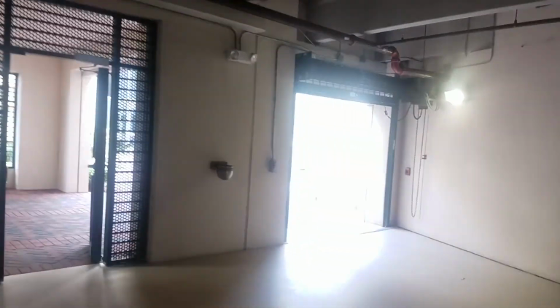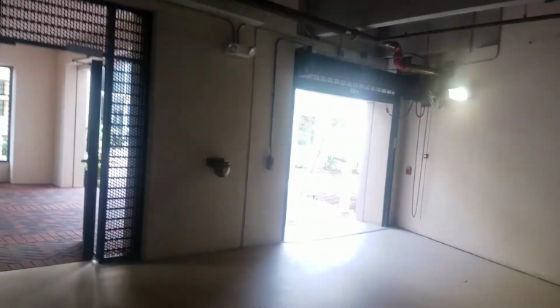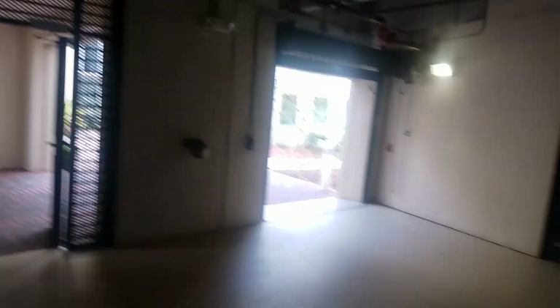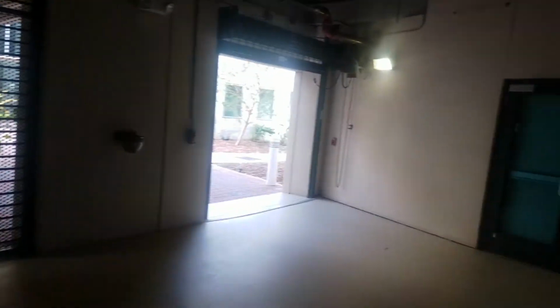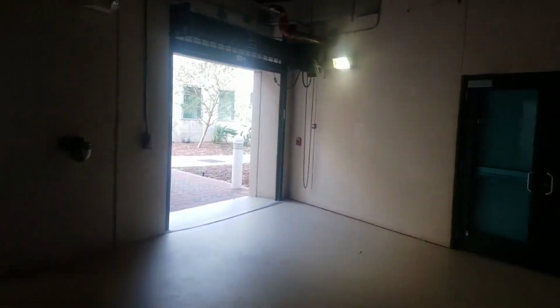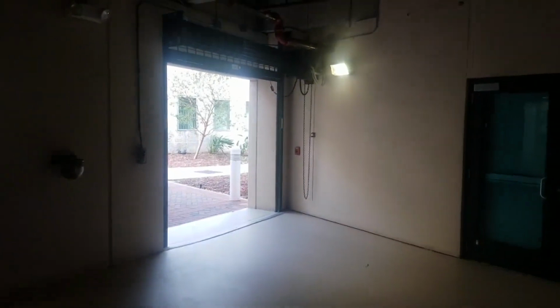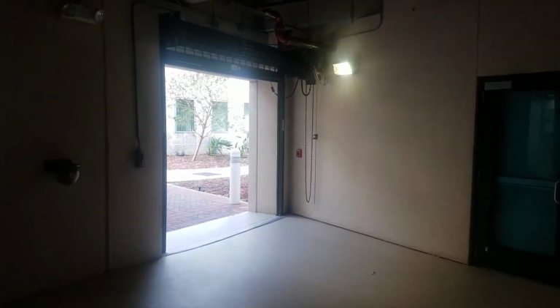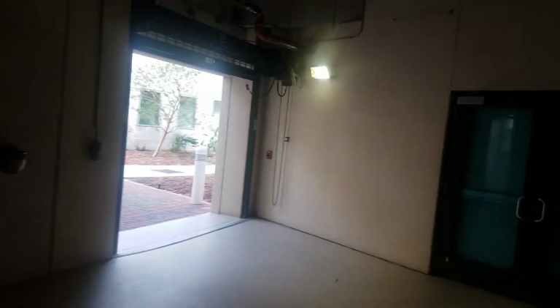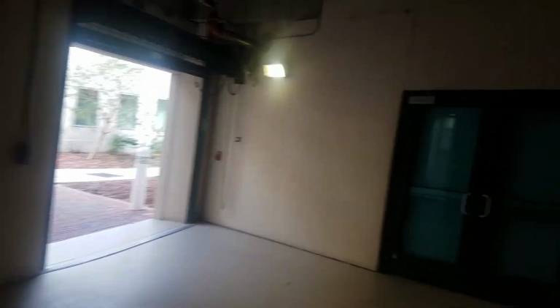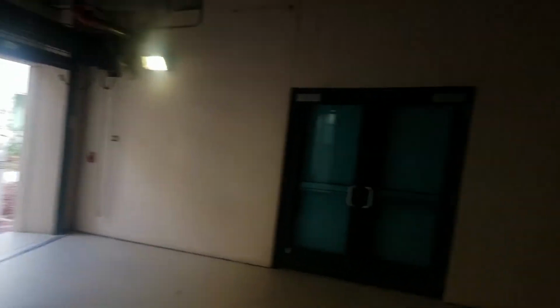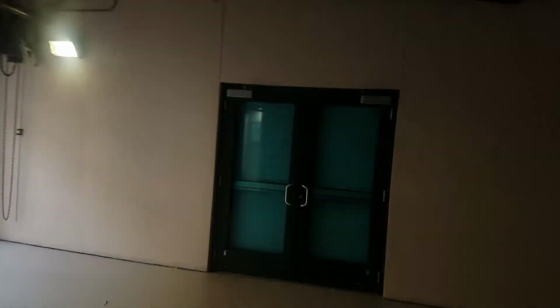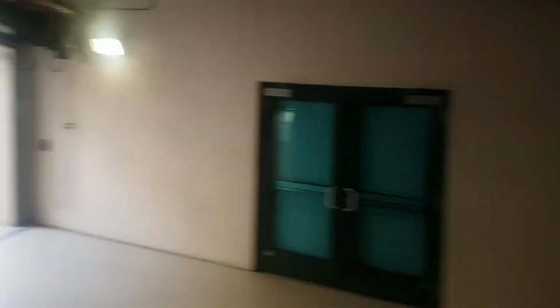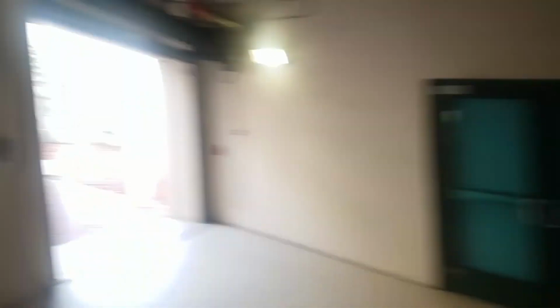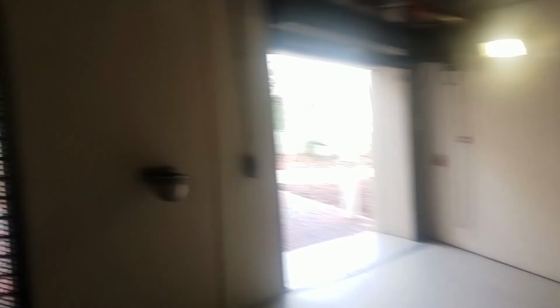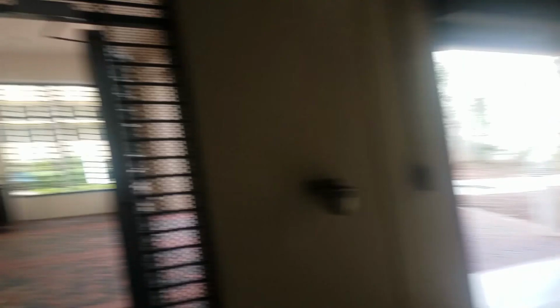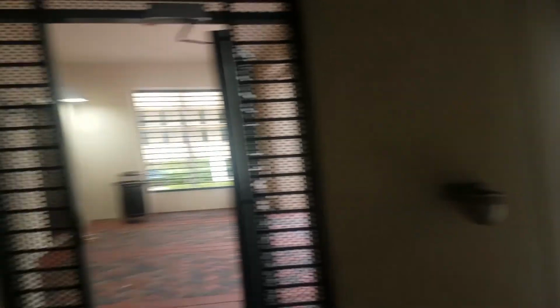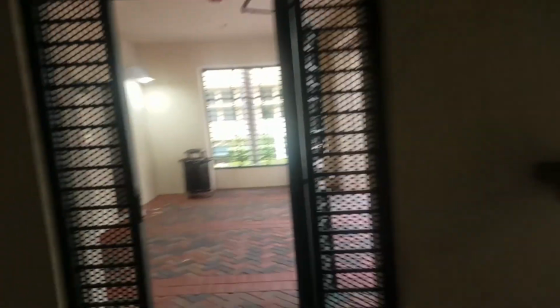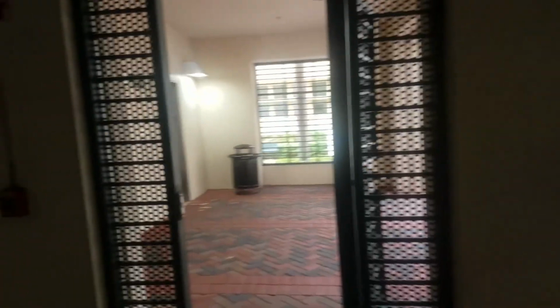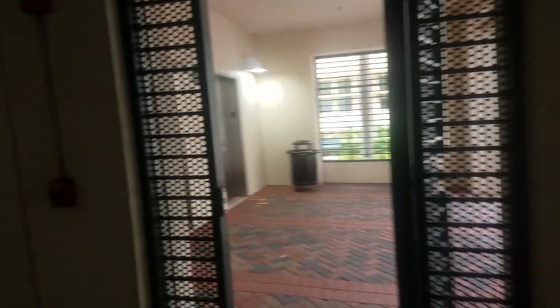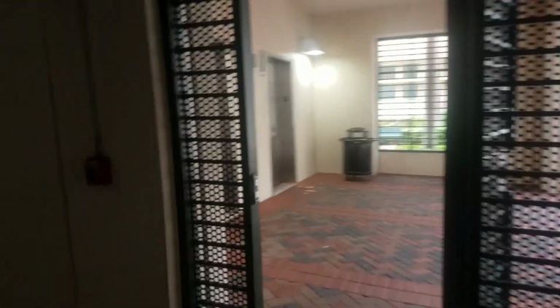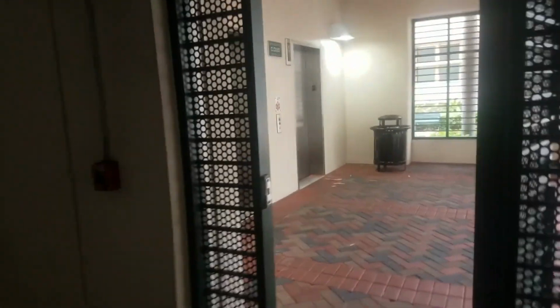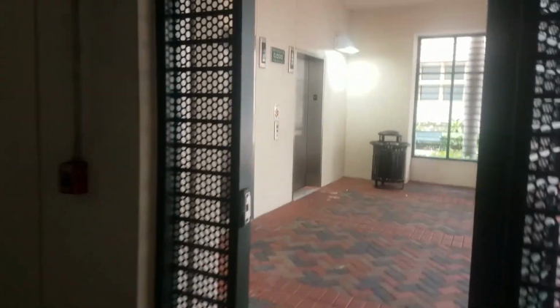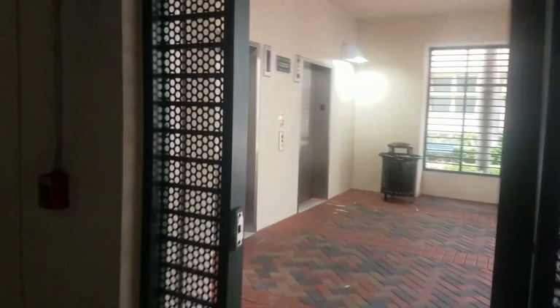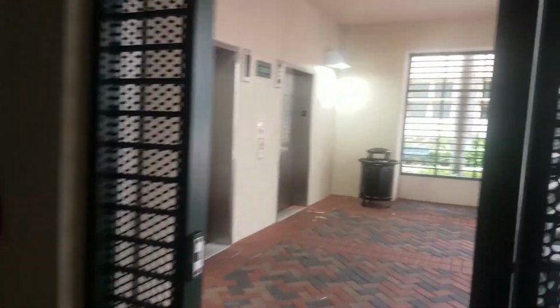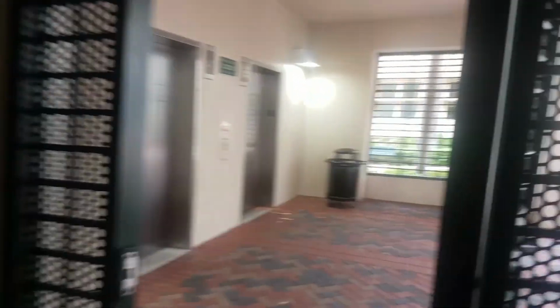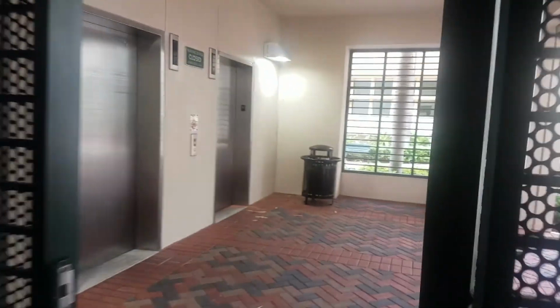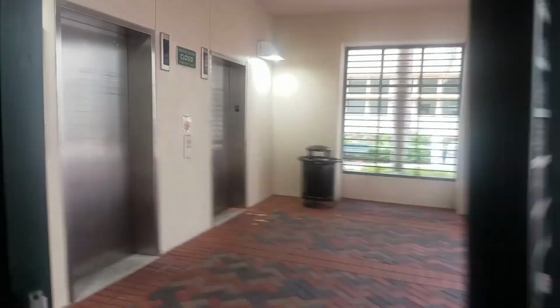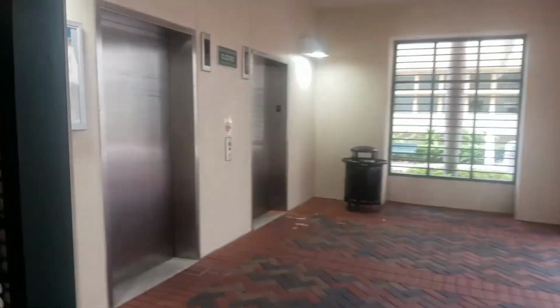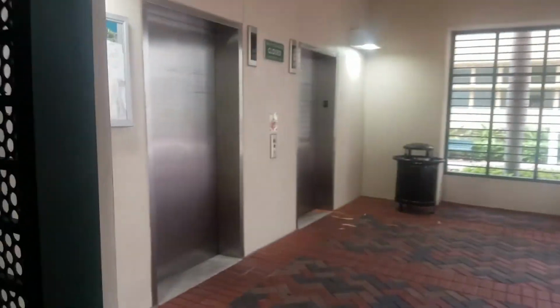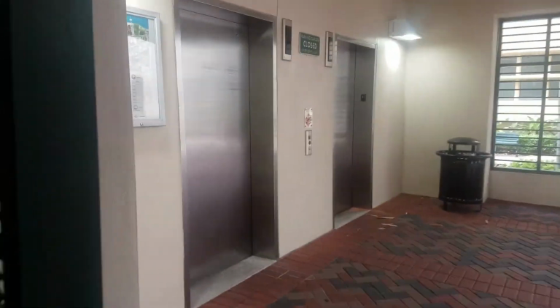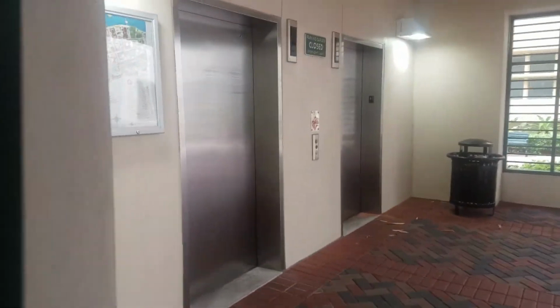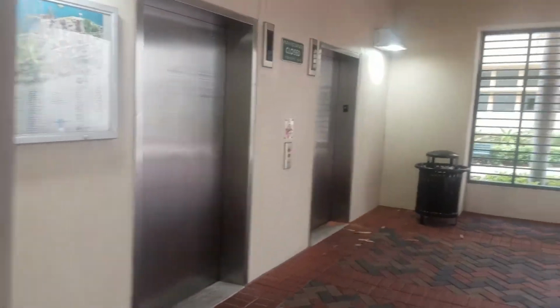I kind of want to look around here - I've never really been in here.